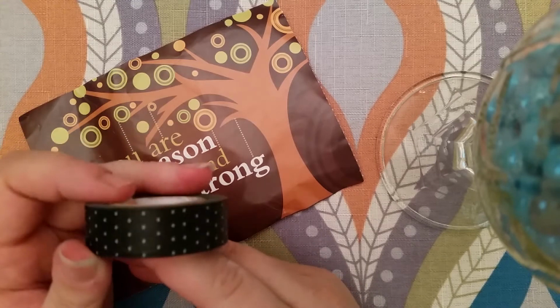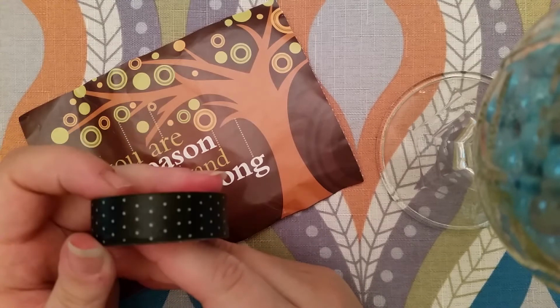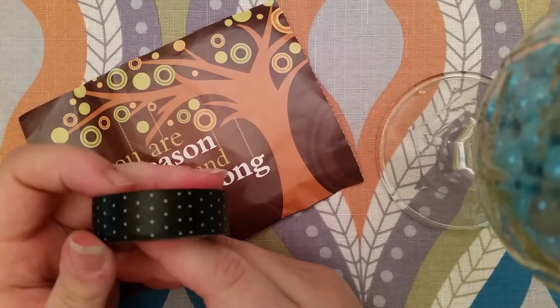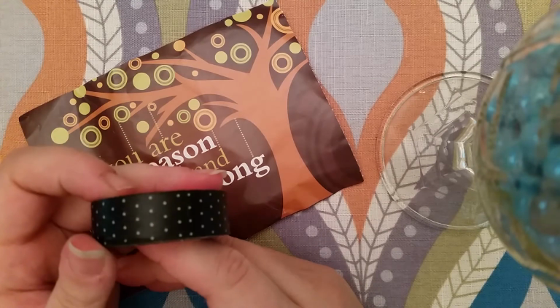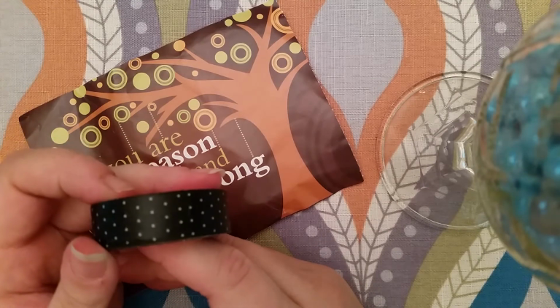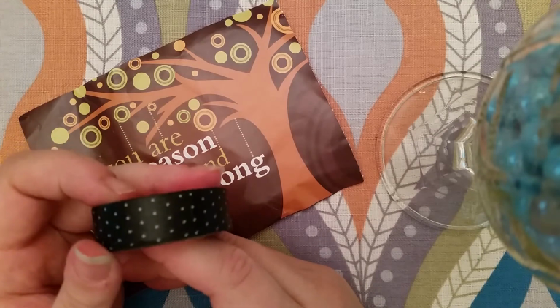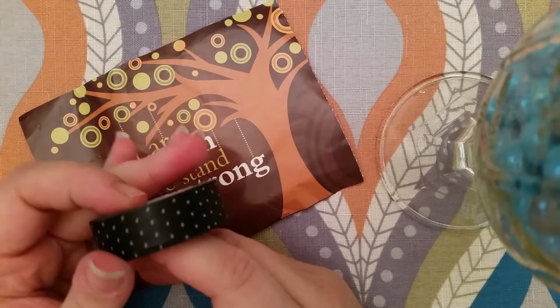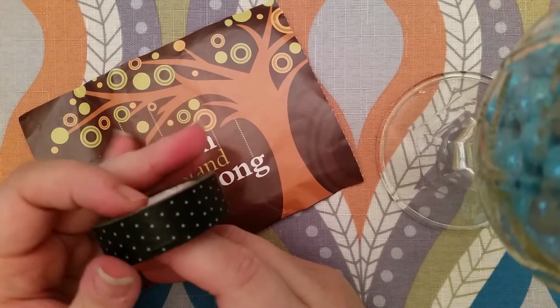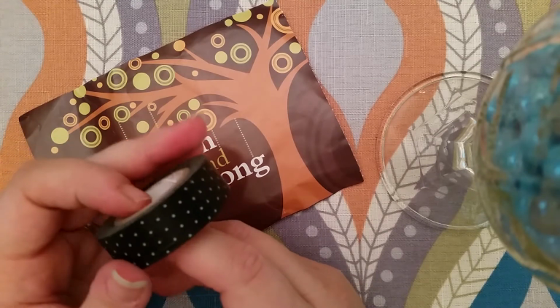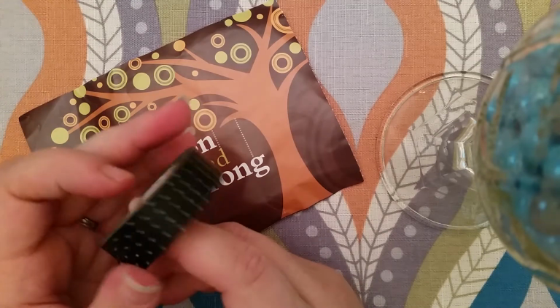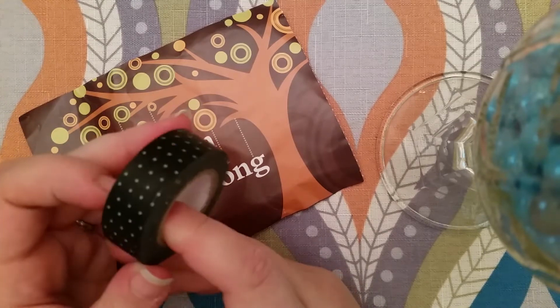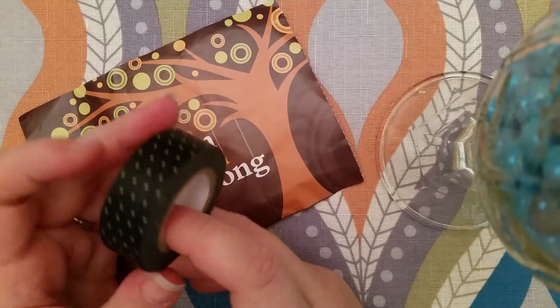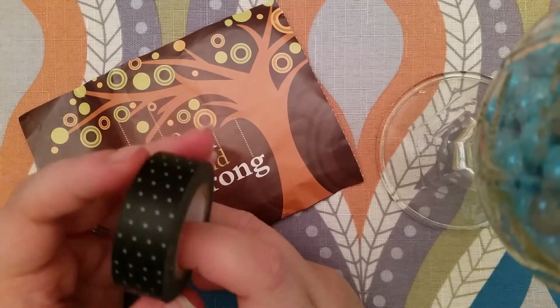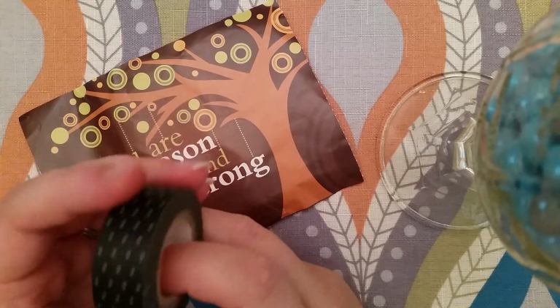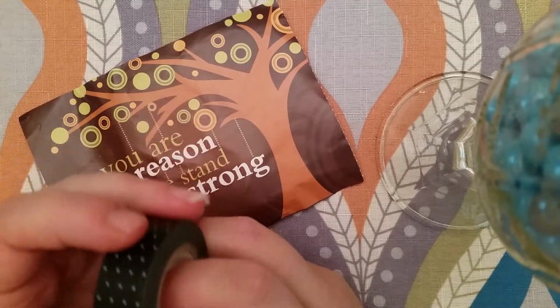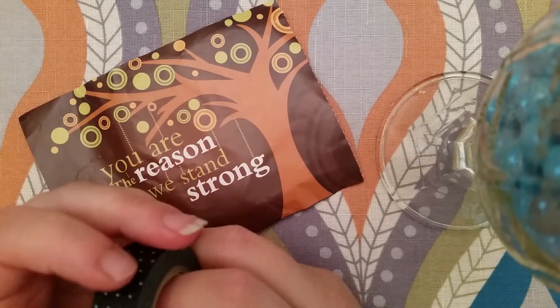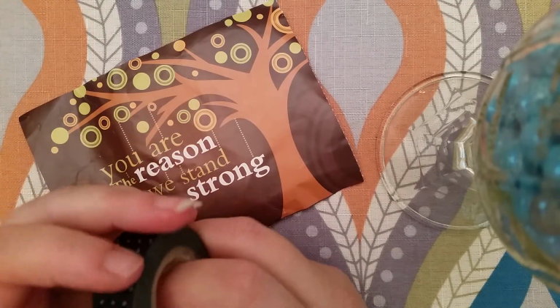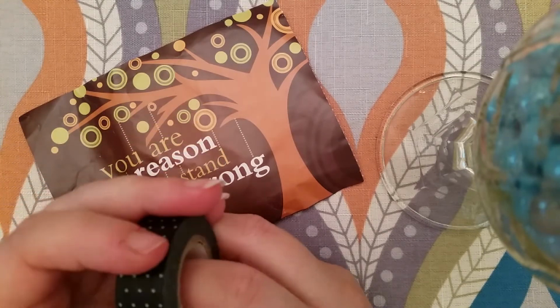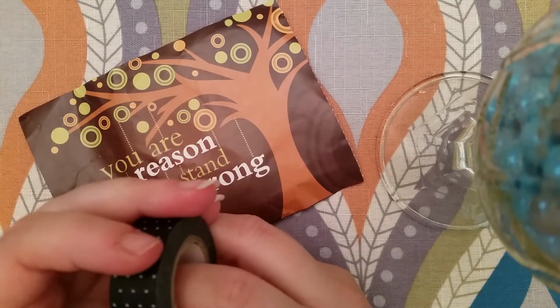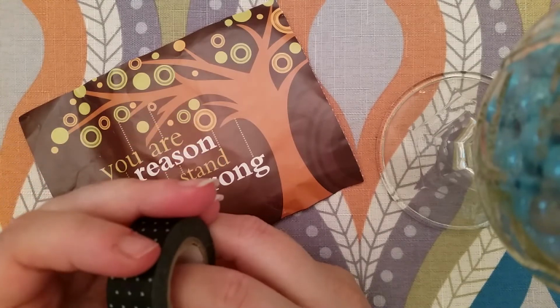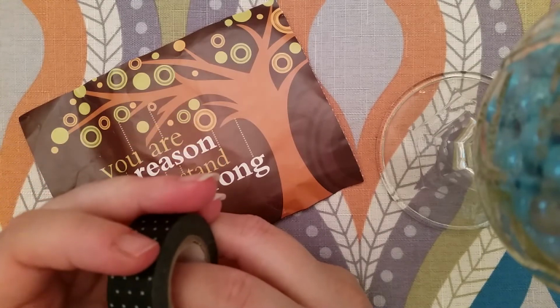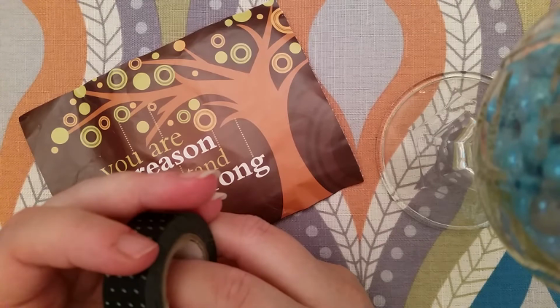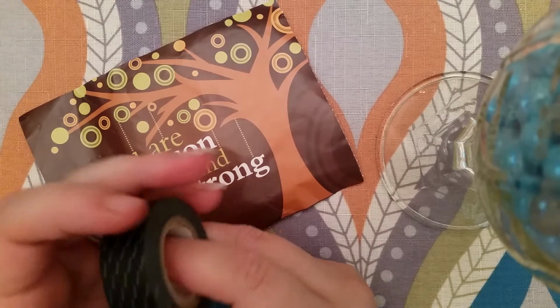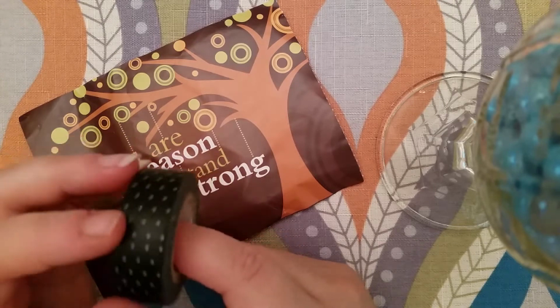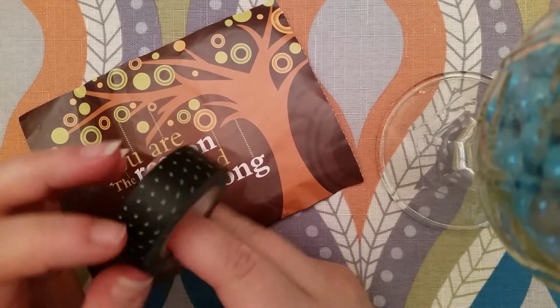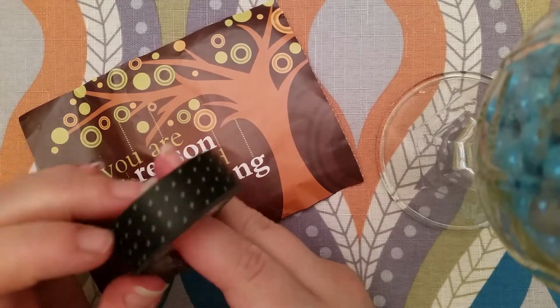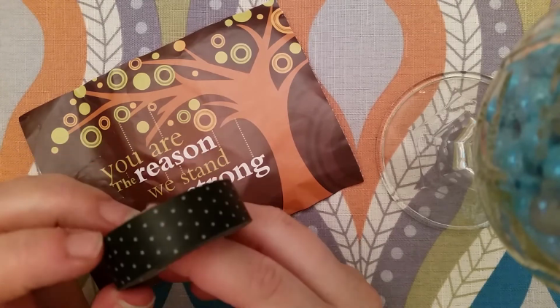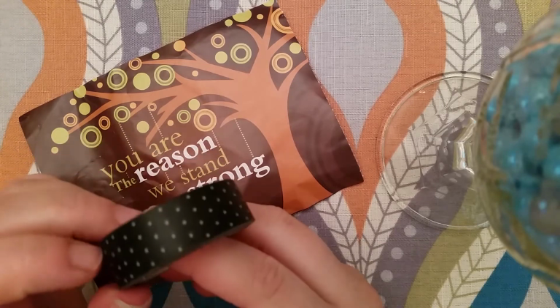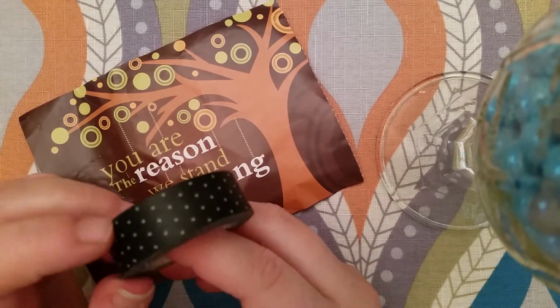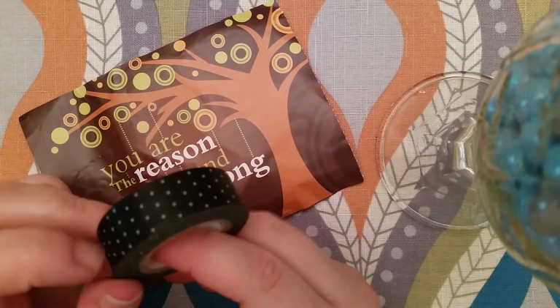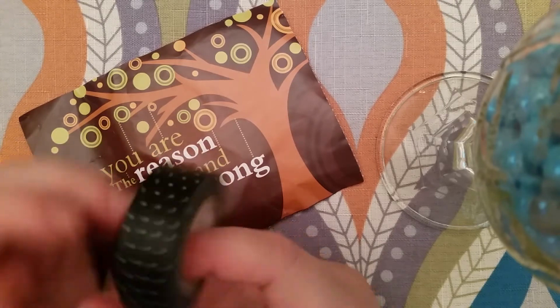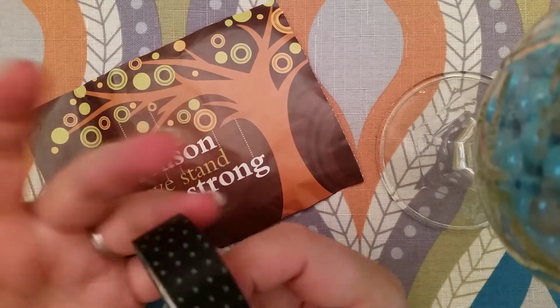I apologize if I'm all over in this video. It's been a long day and things just haven't gone right for me today.